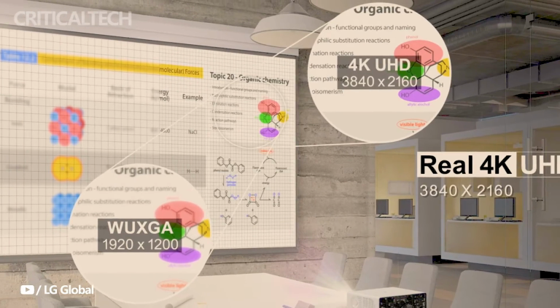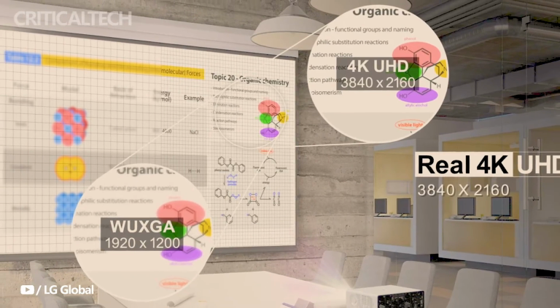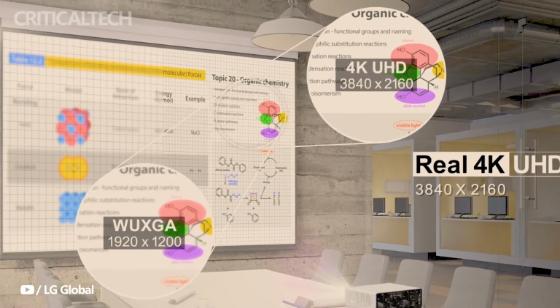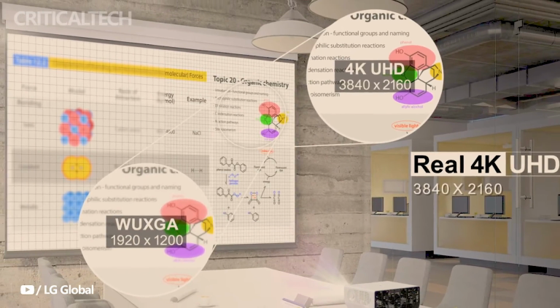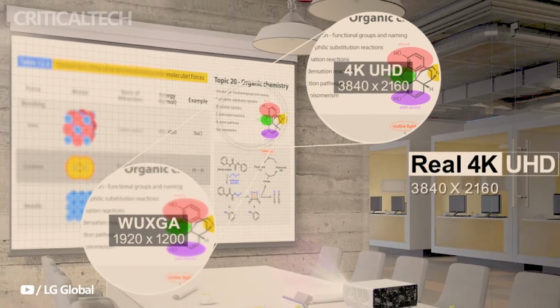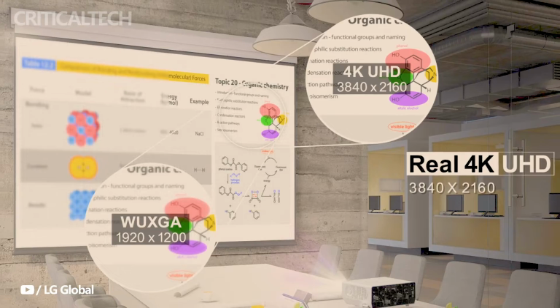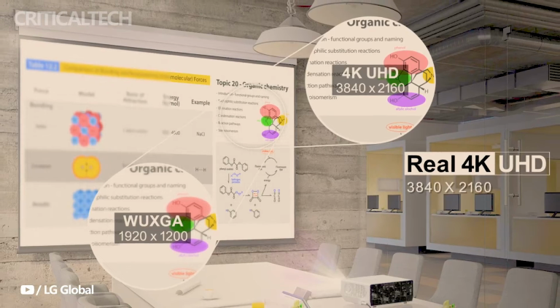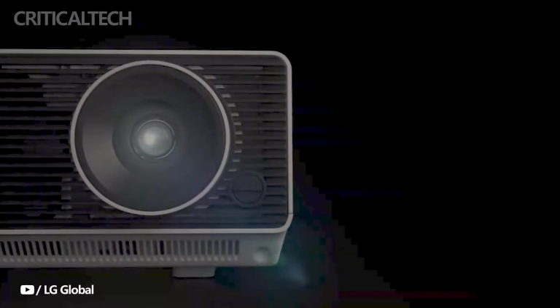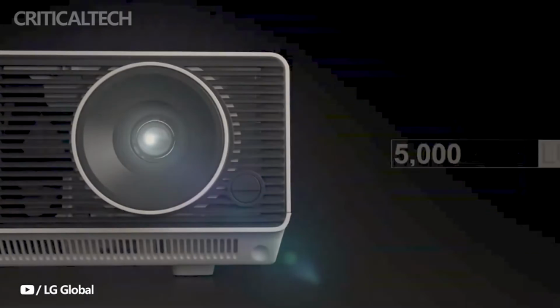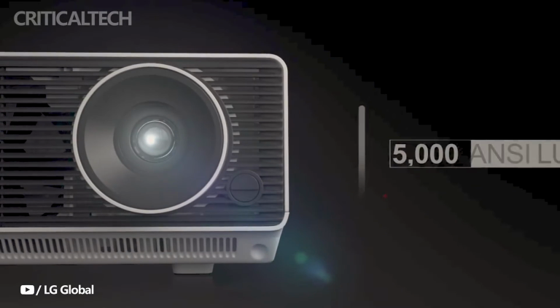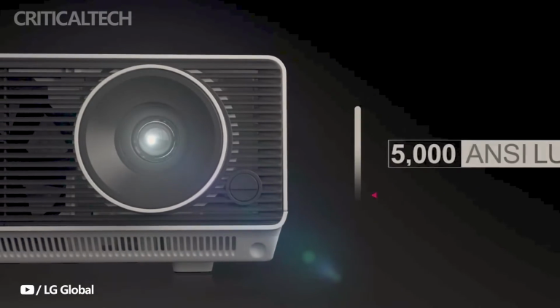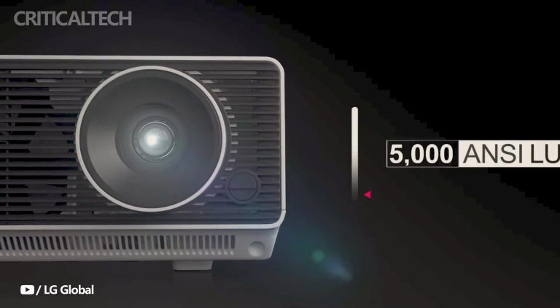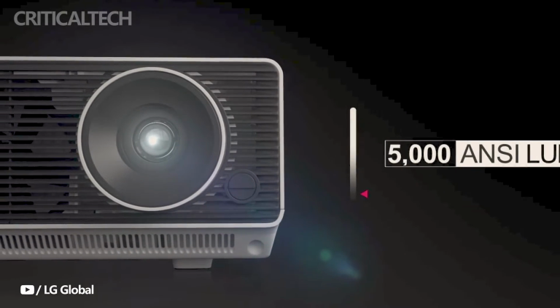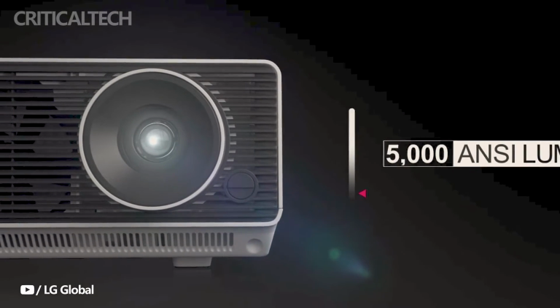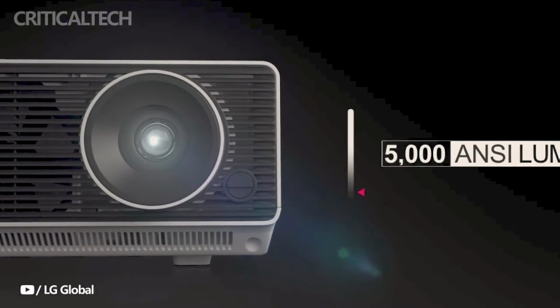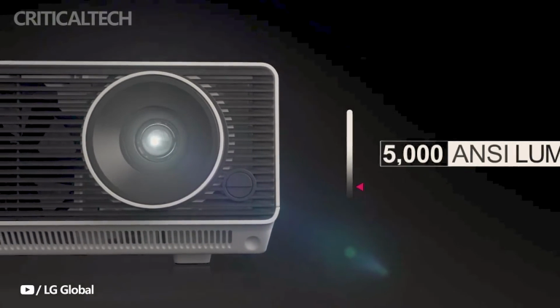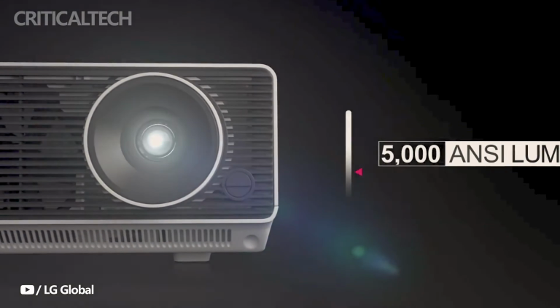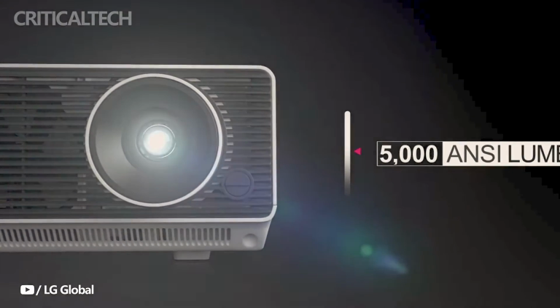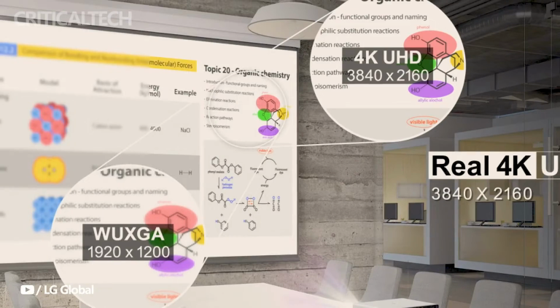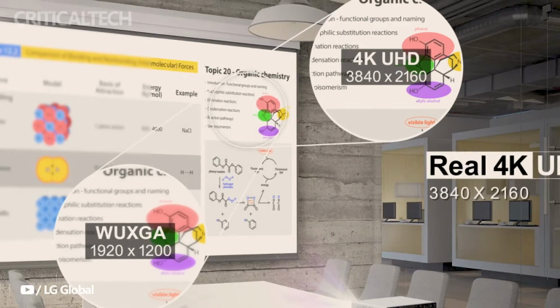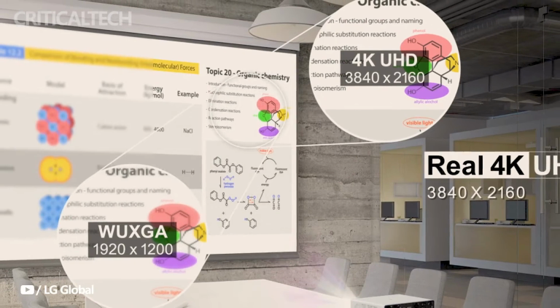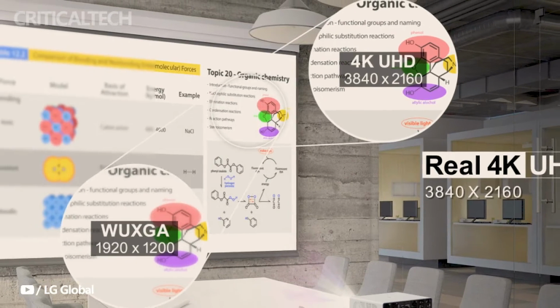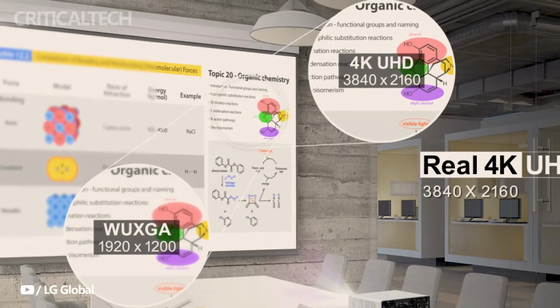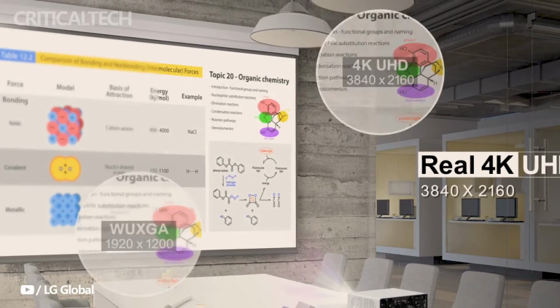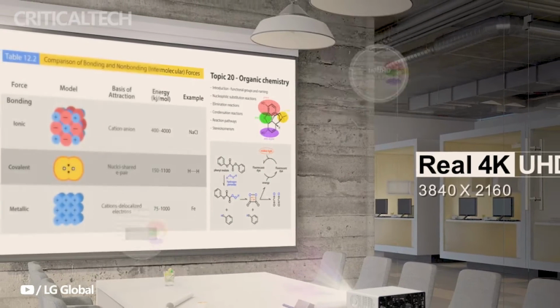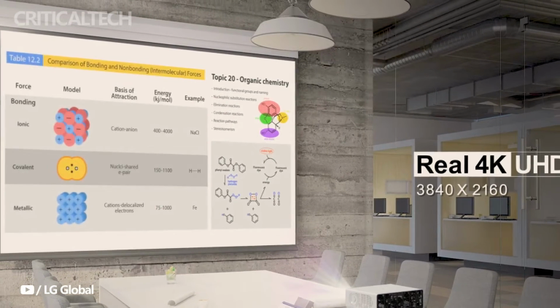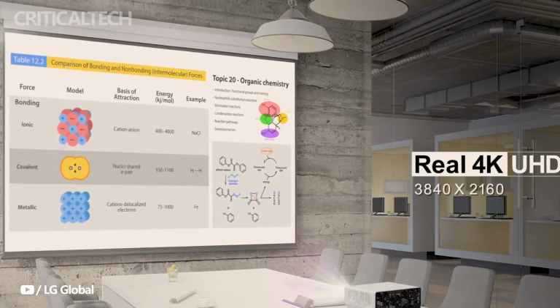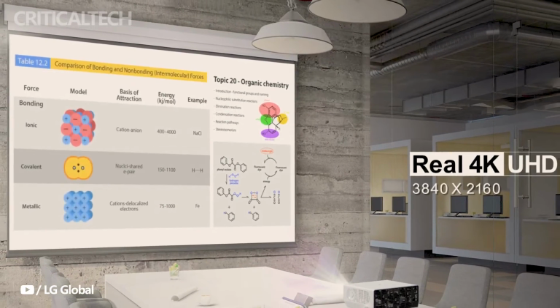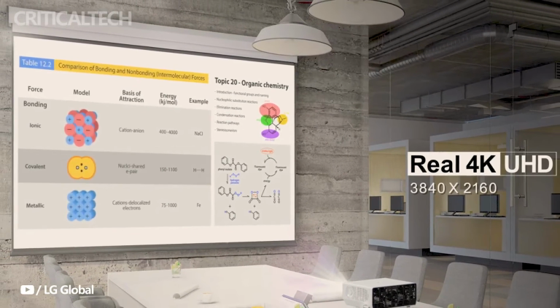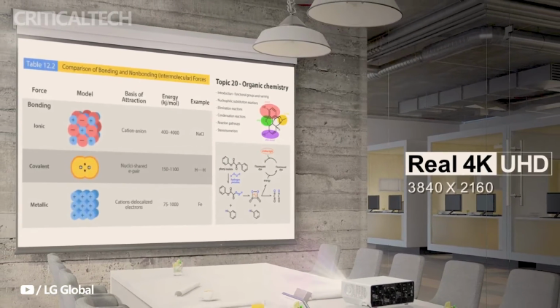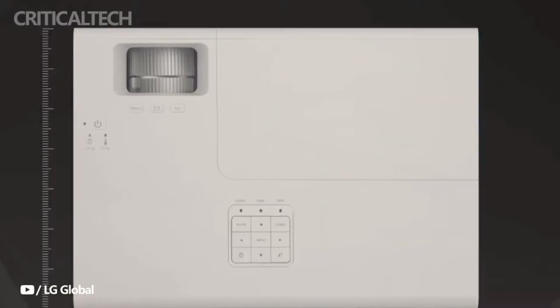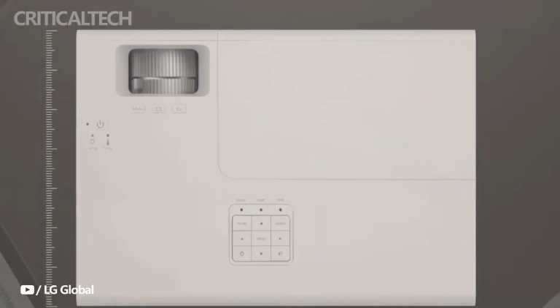The RG Series comprises five distinct models, each finely tuned to meet a spectrum of business needs, from resolution and brightness to spatial constraints.